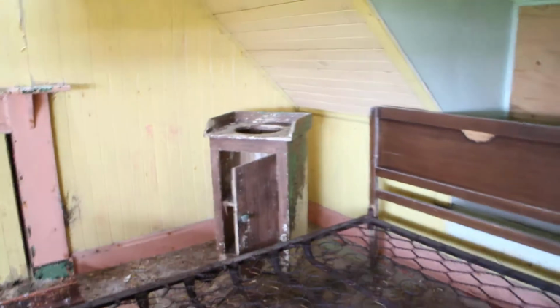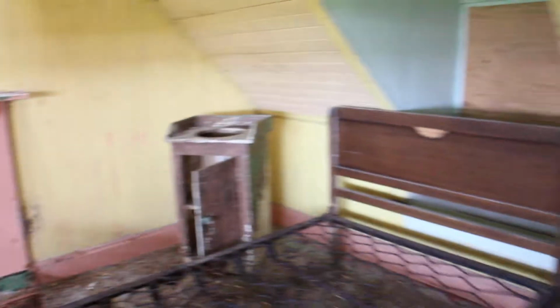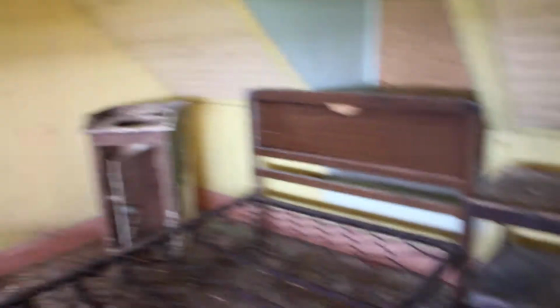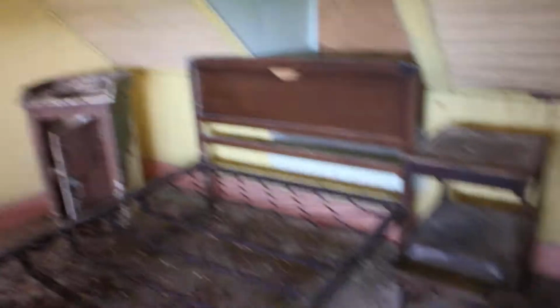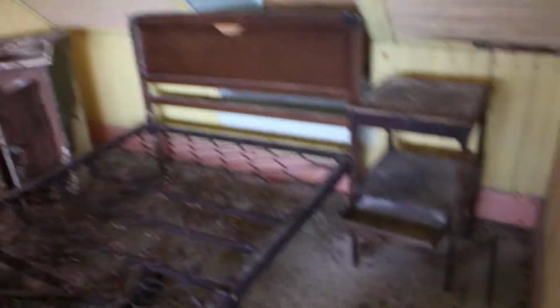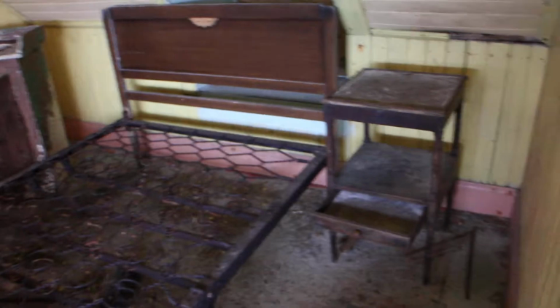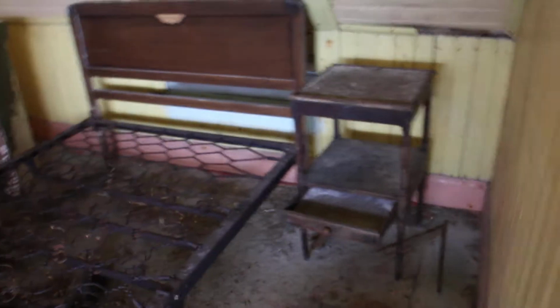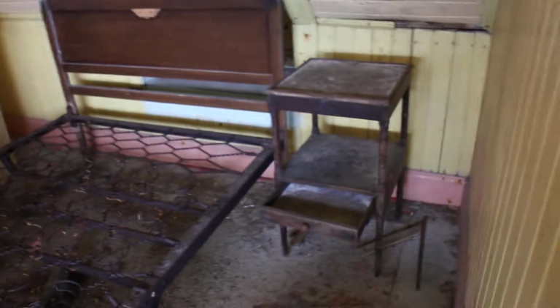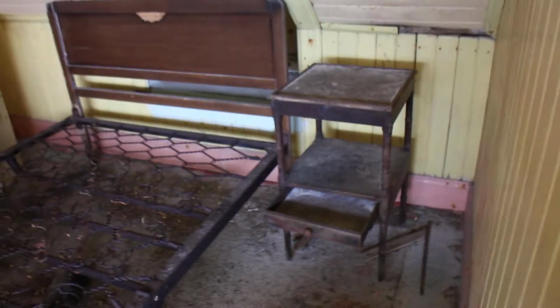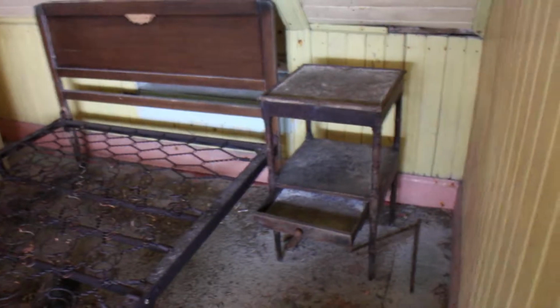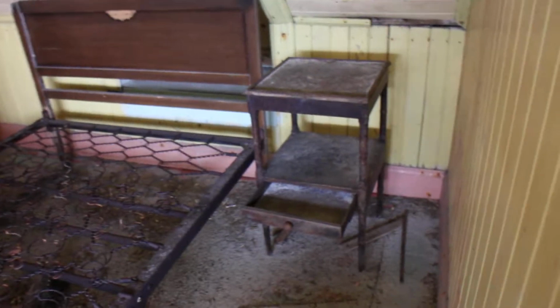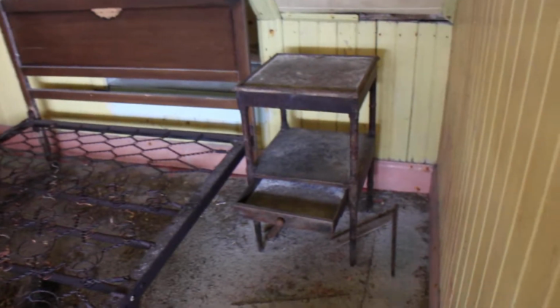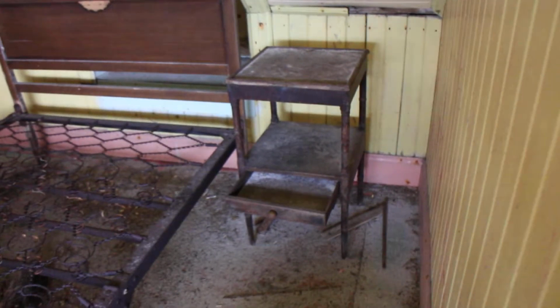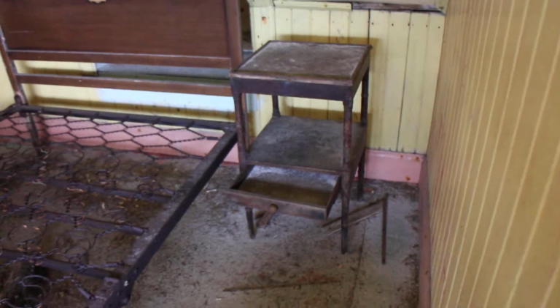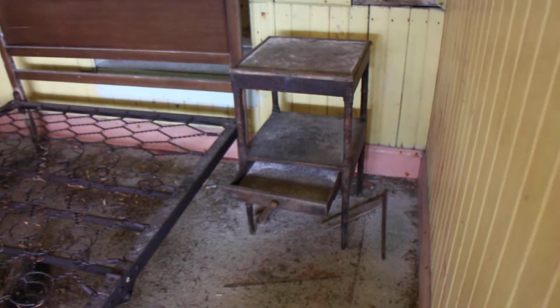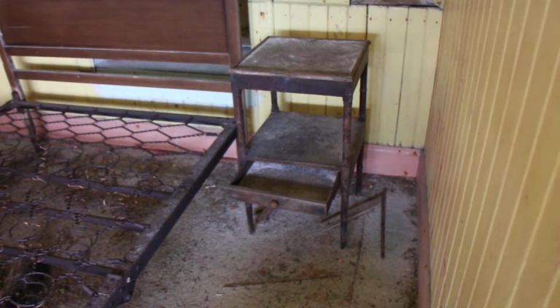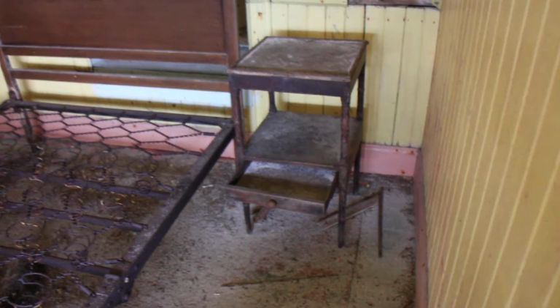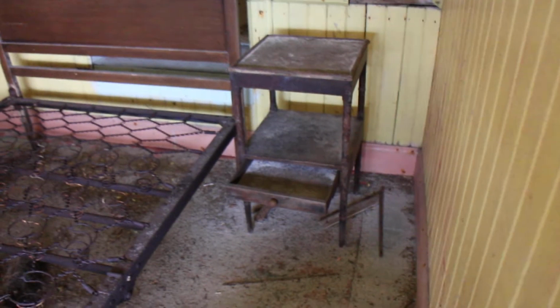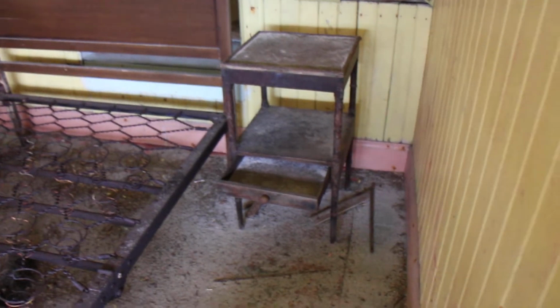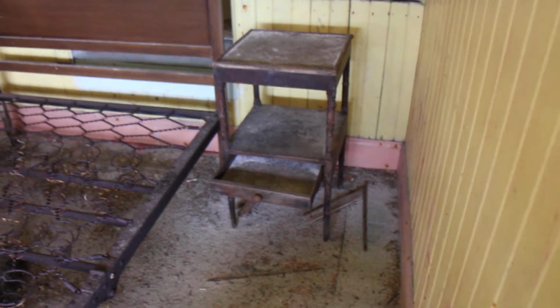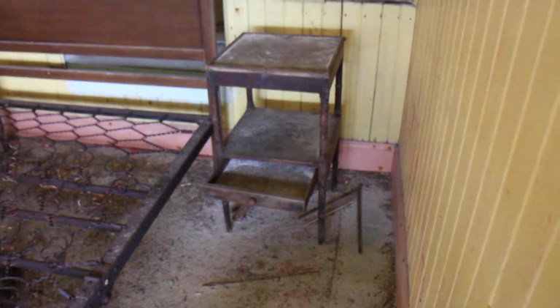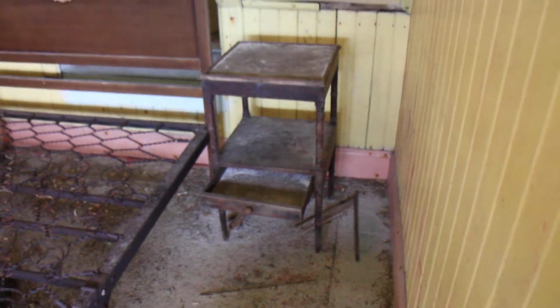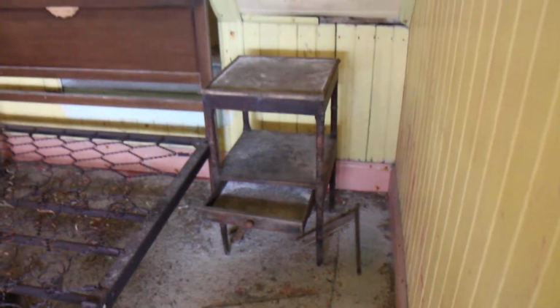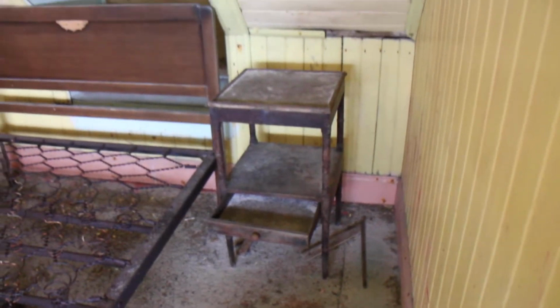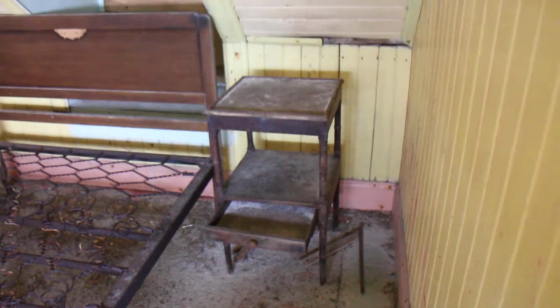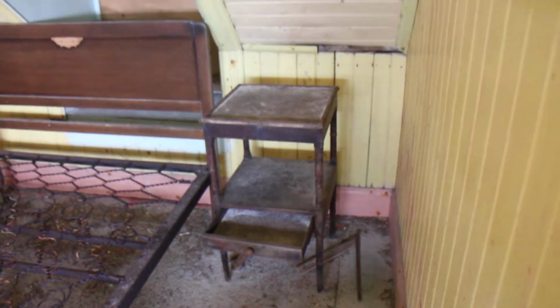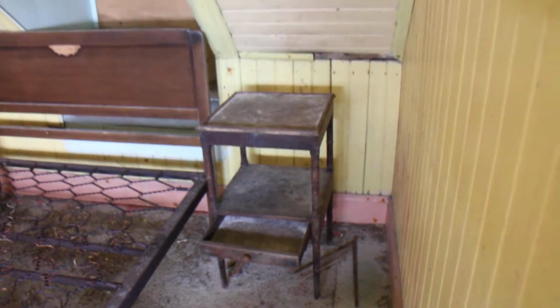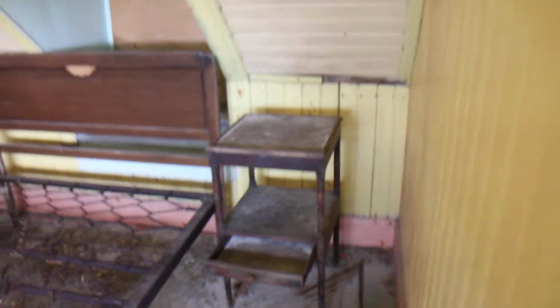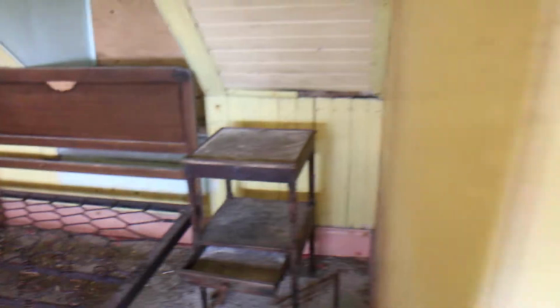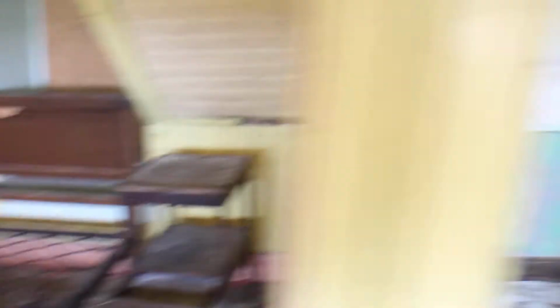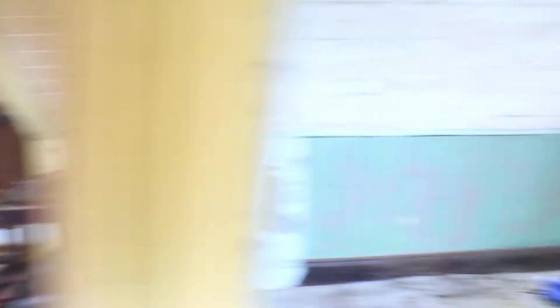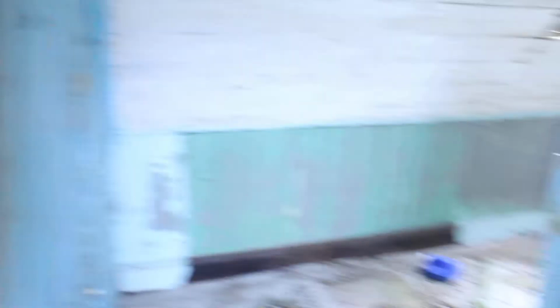The old bedside cabinet as well there. This is so good.